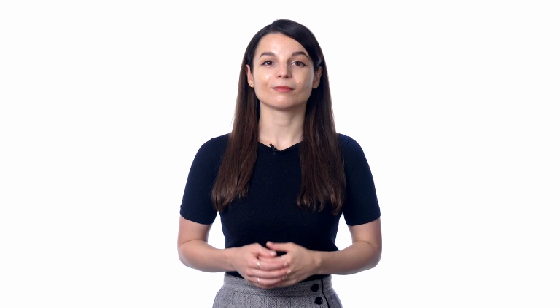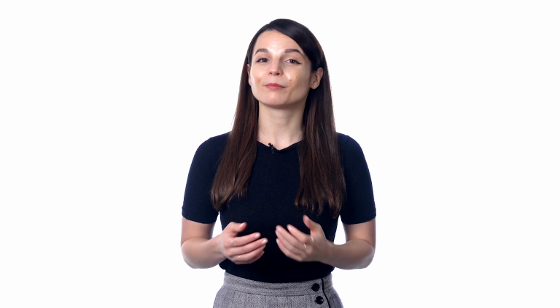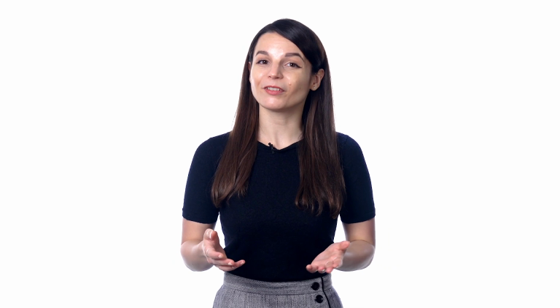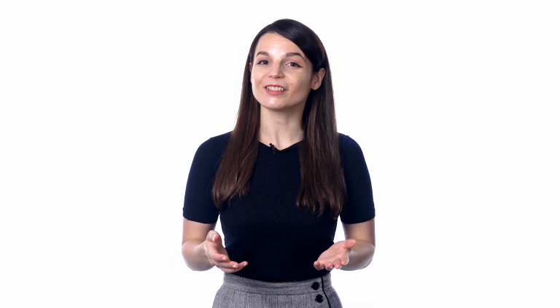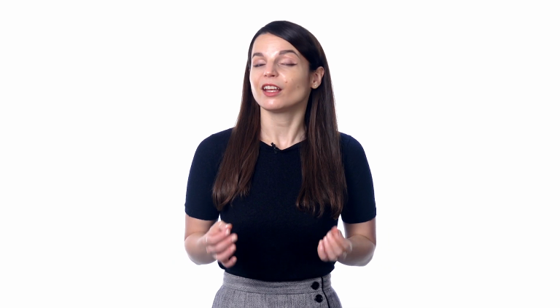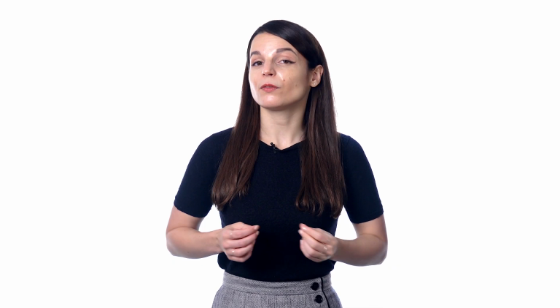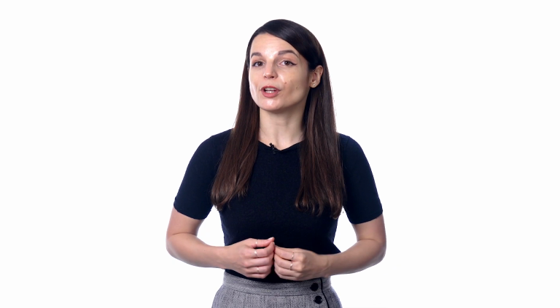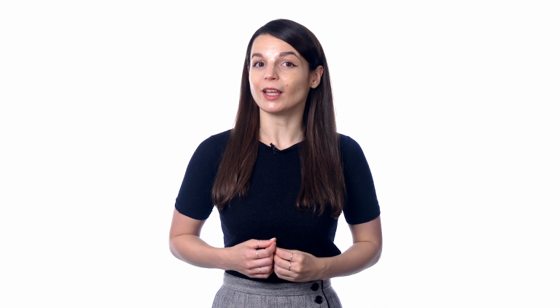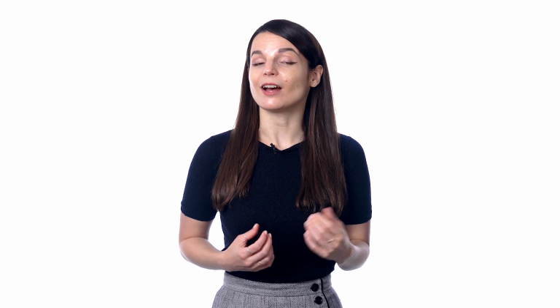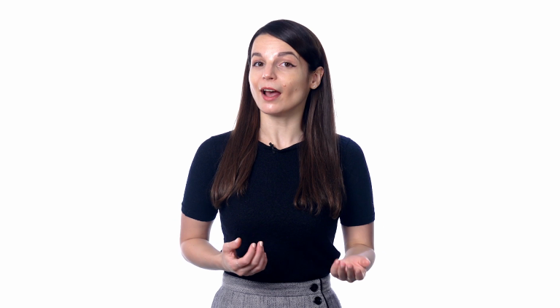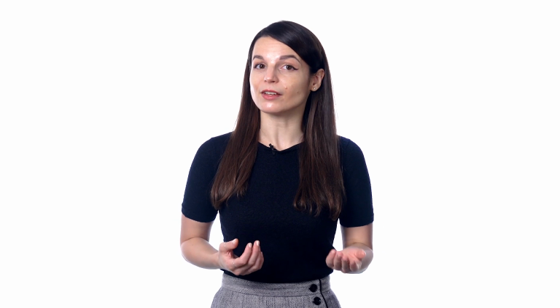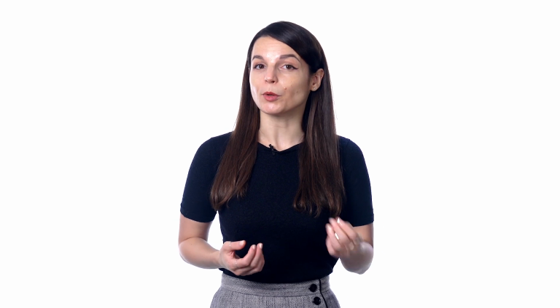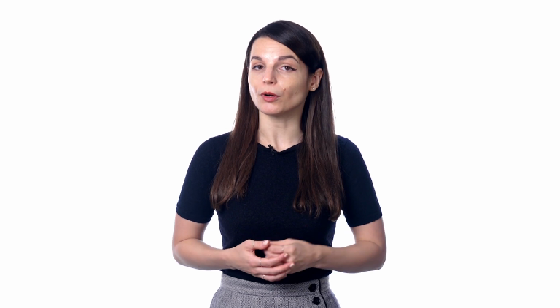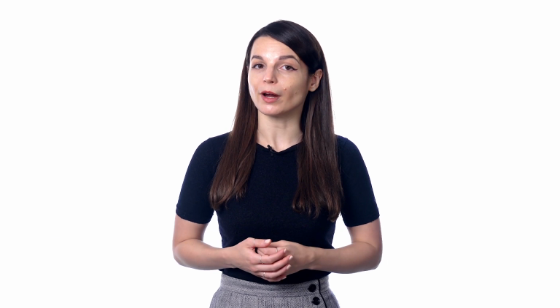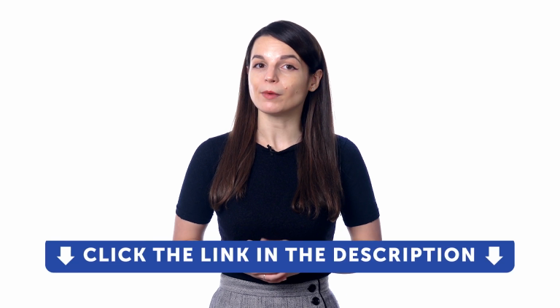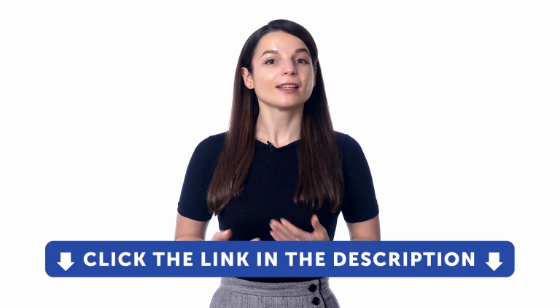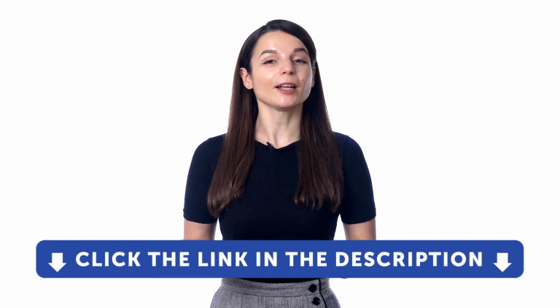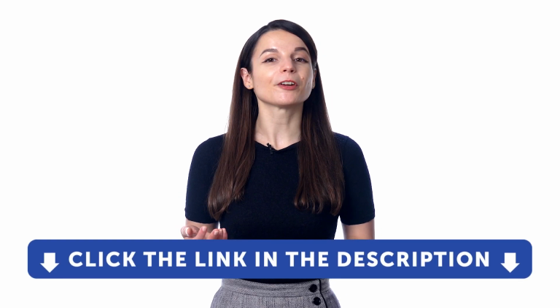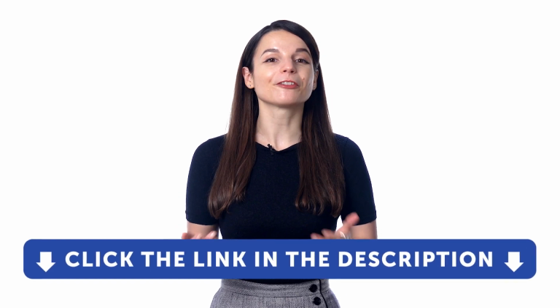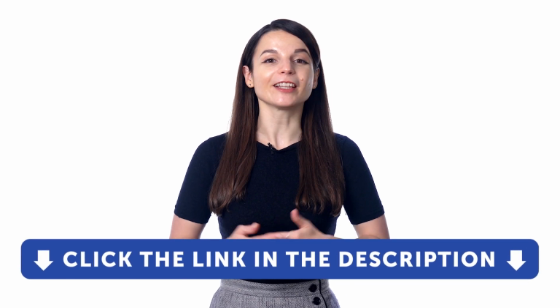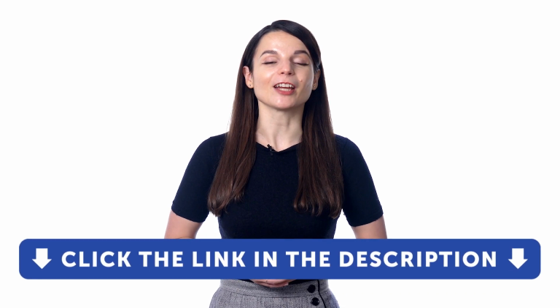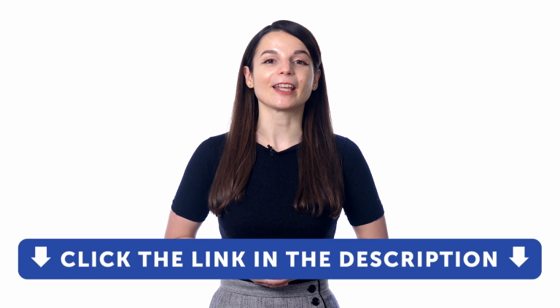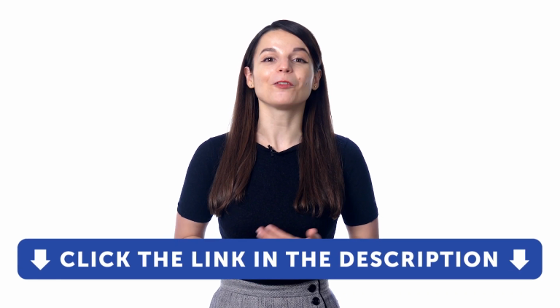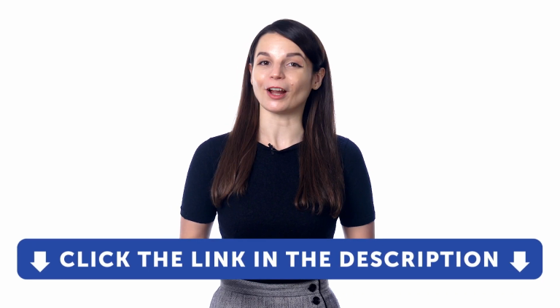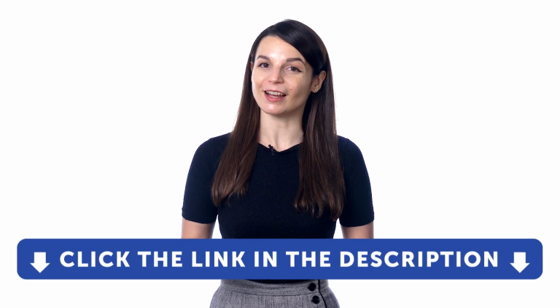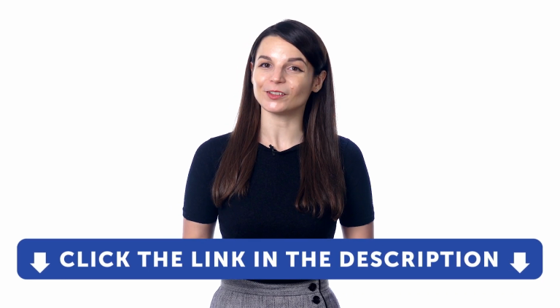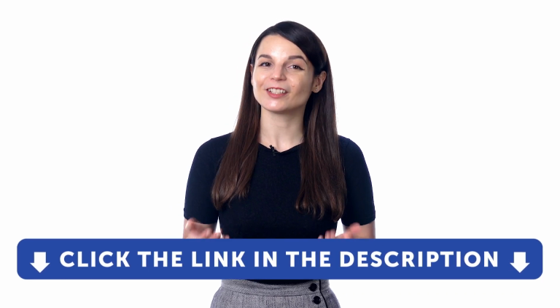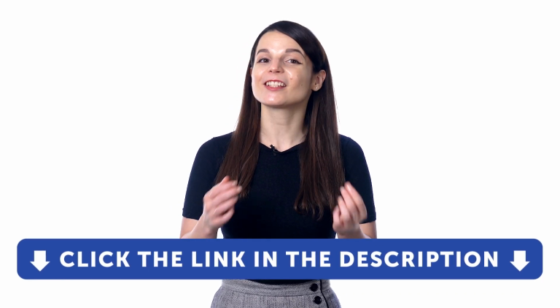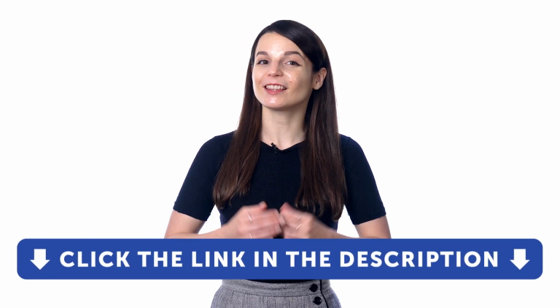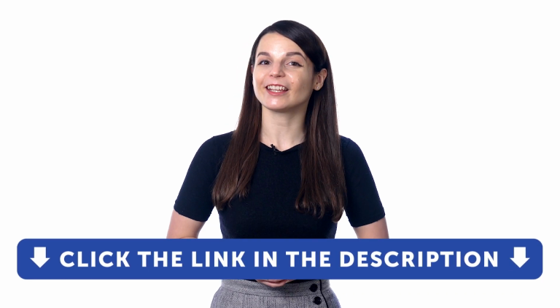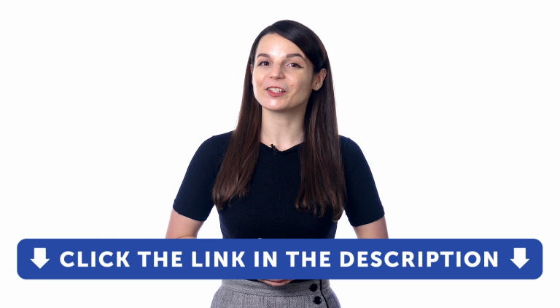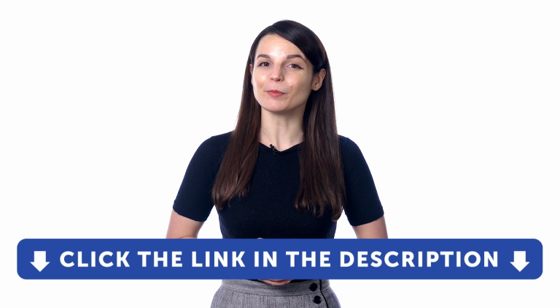But first, if you don't yet have access to our program, sign up for a free lifetime account right now. Just click the link in the description.